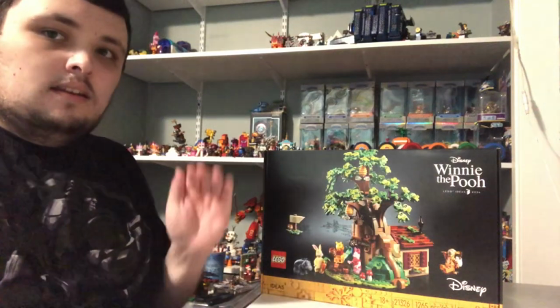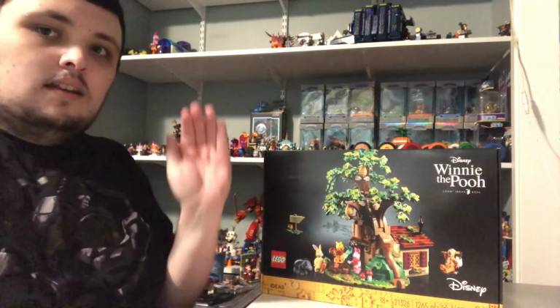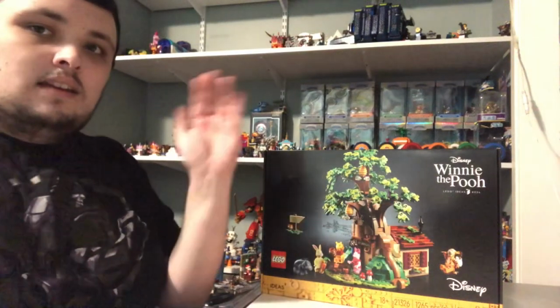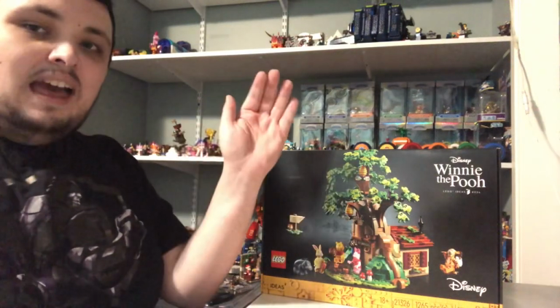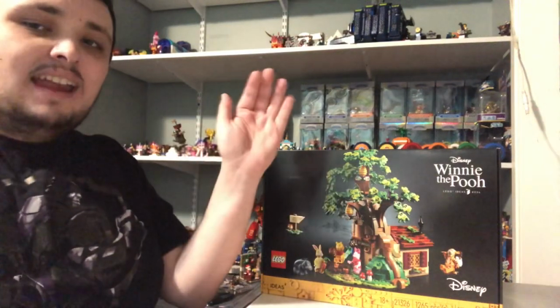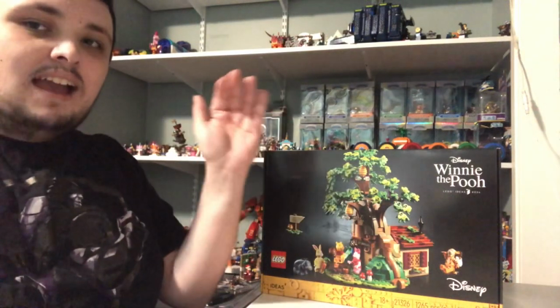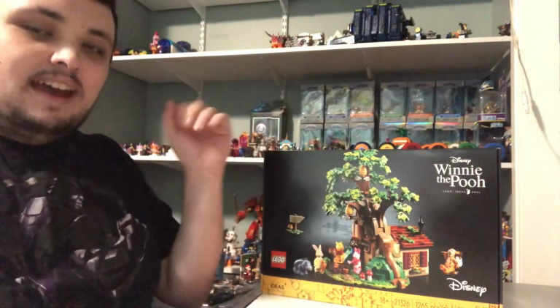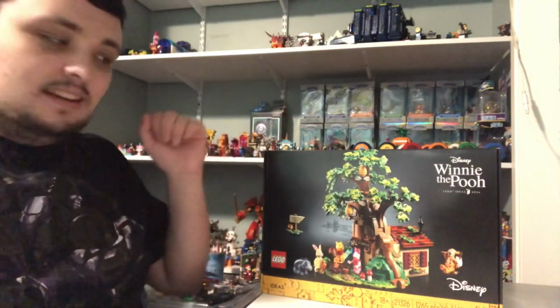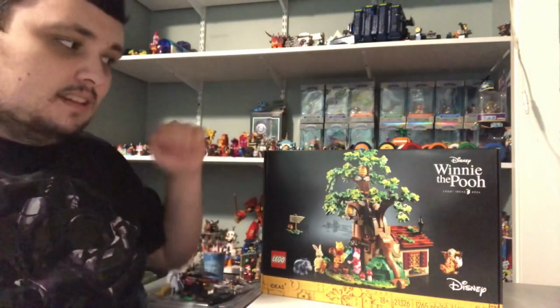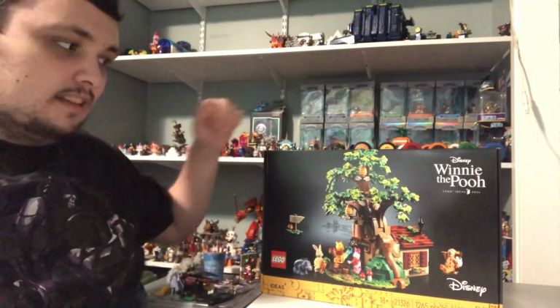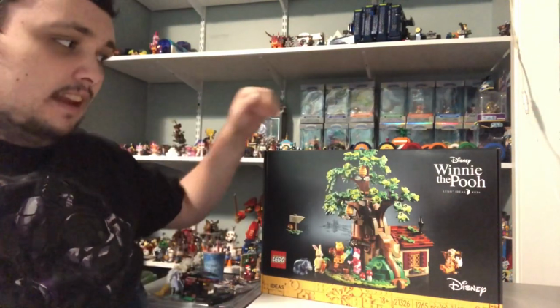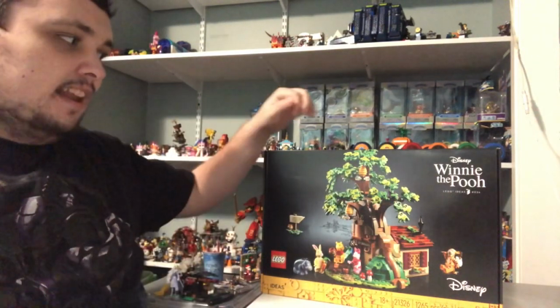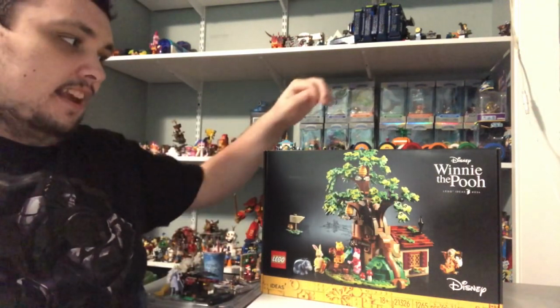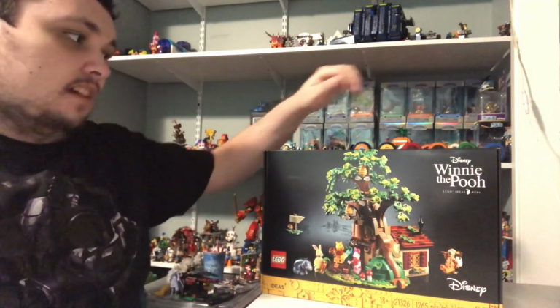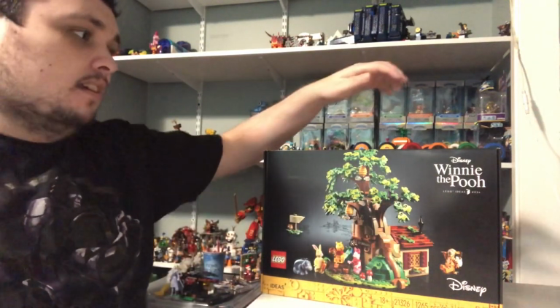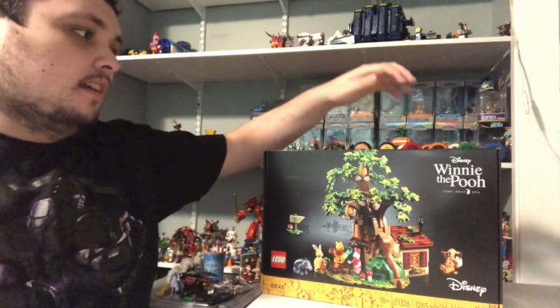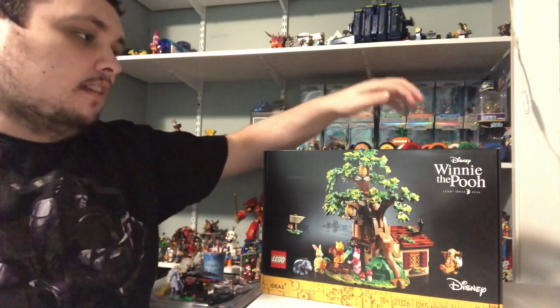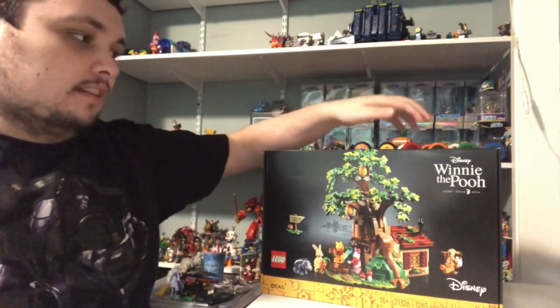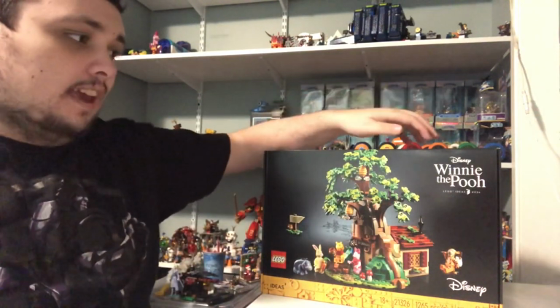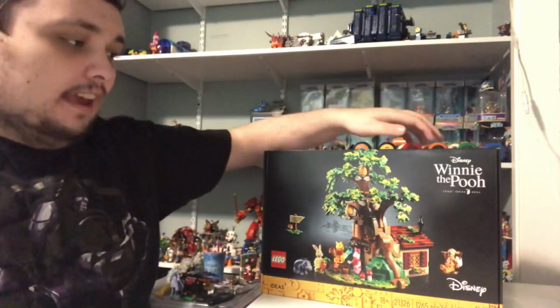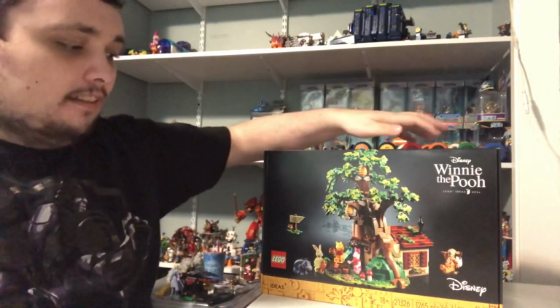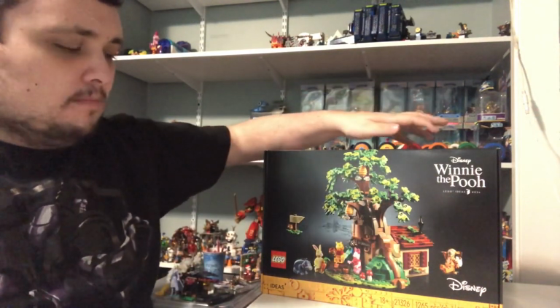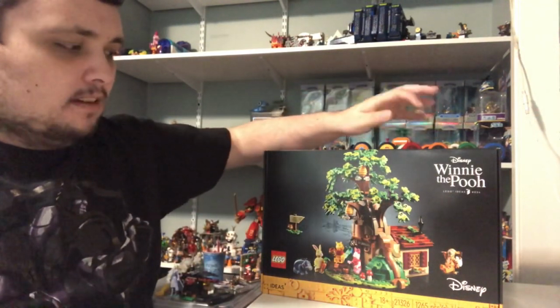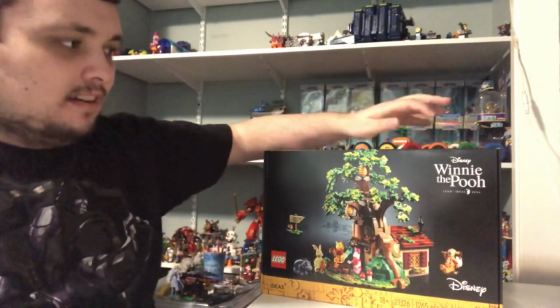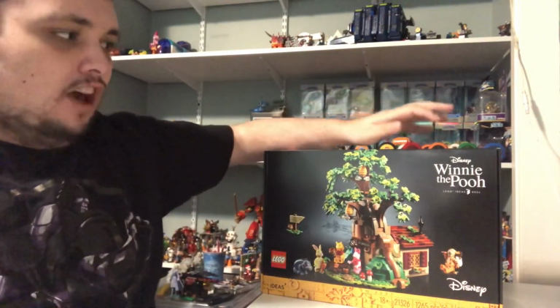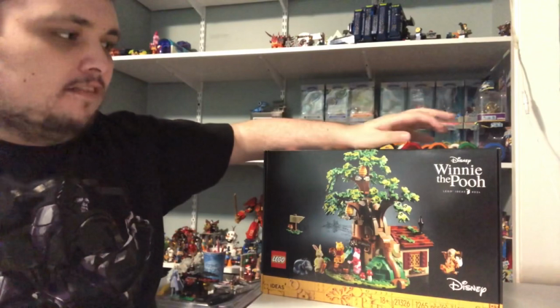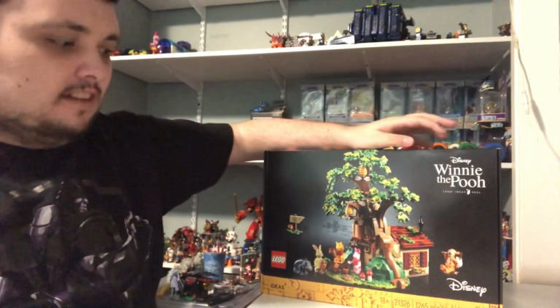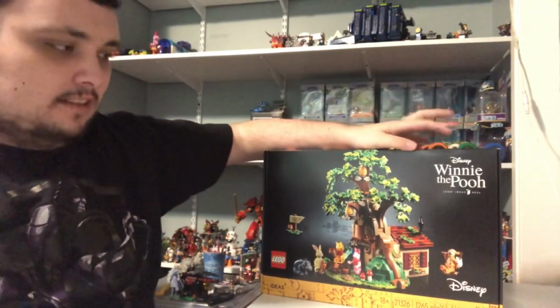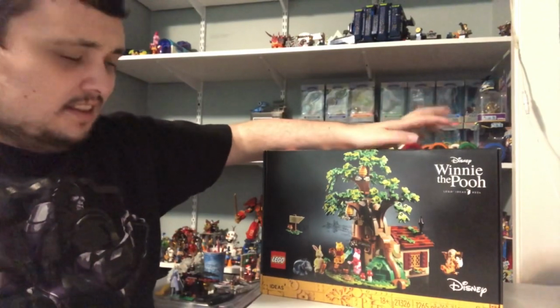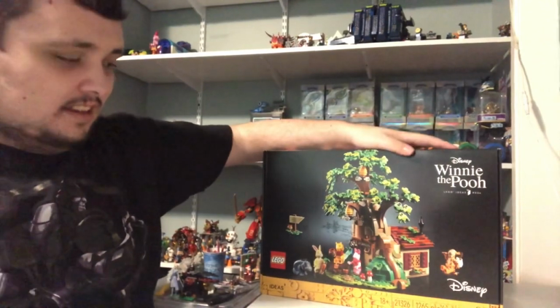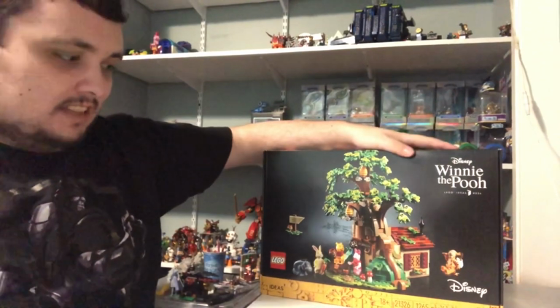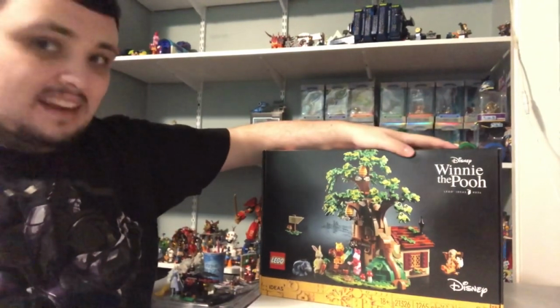Hi guys, Nick here. Today I'm going to be doing another Disney set.